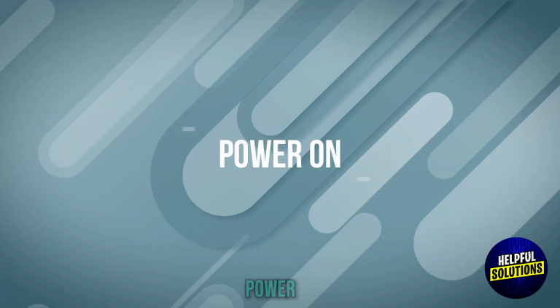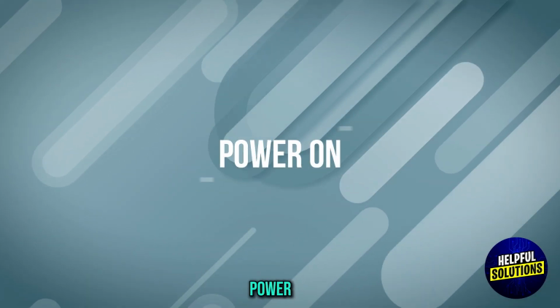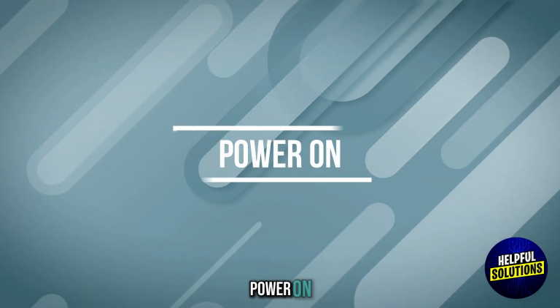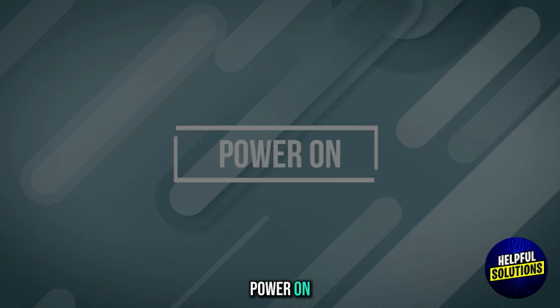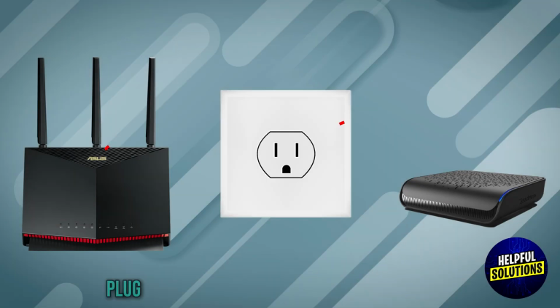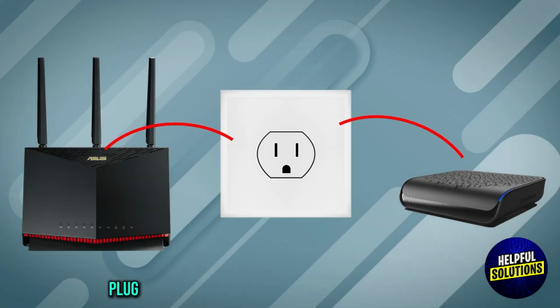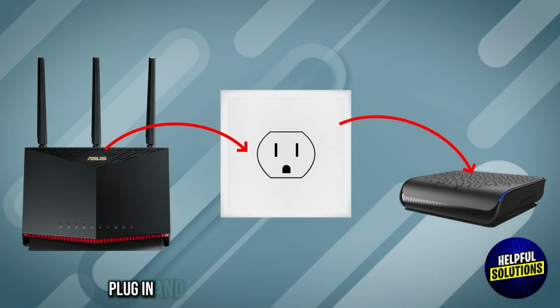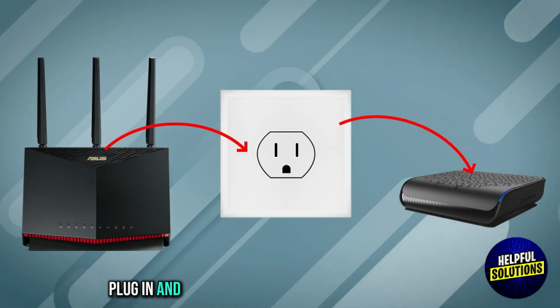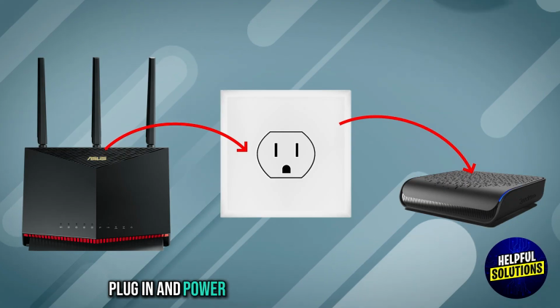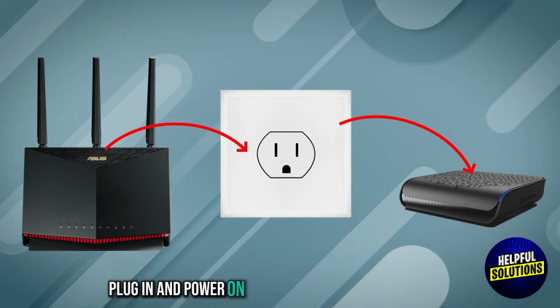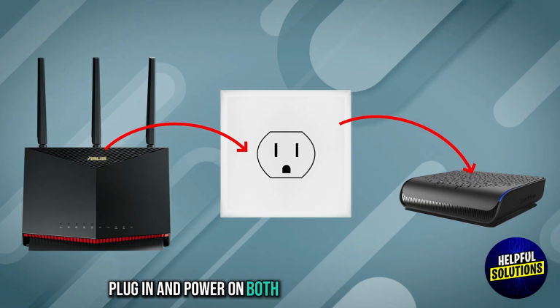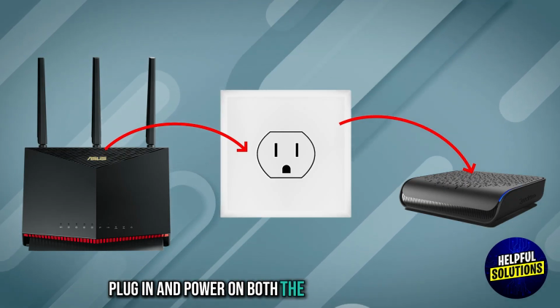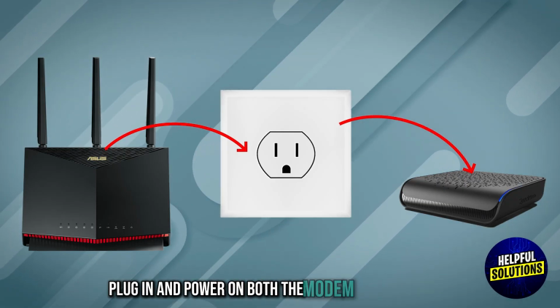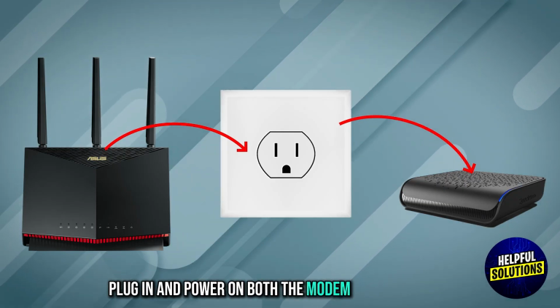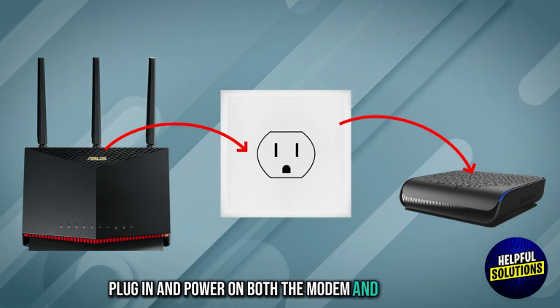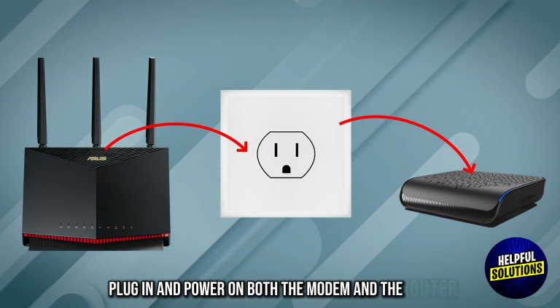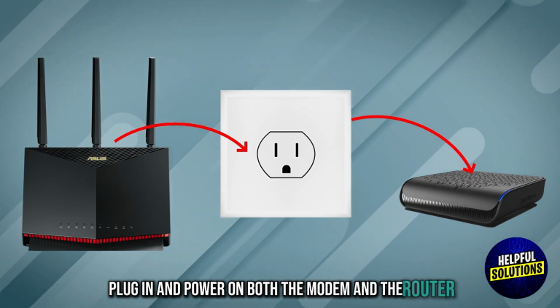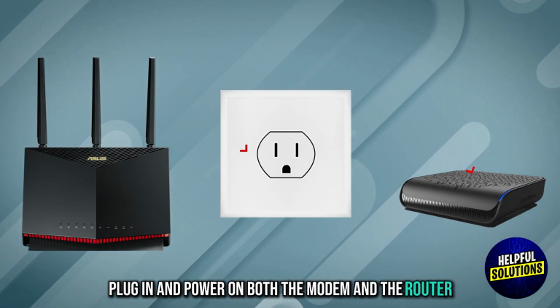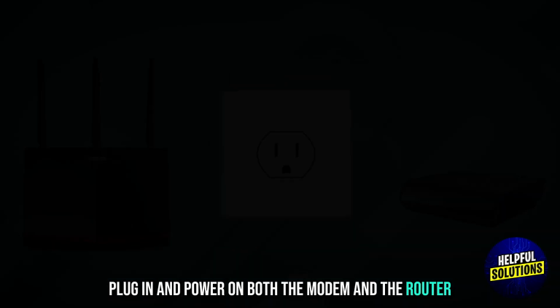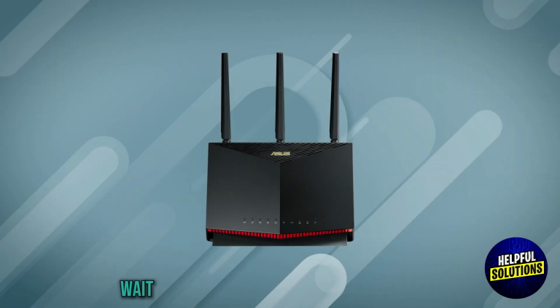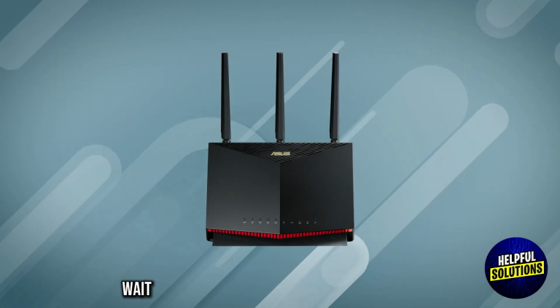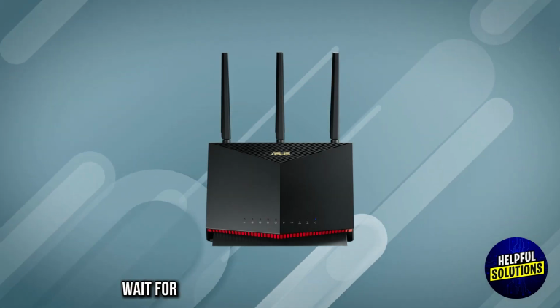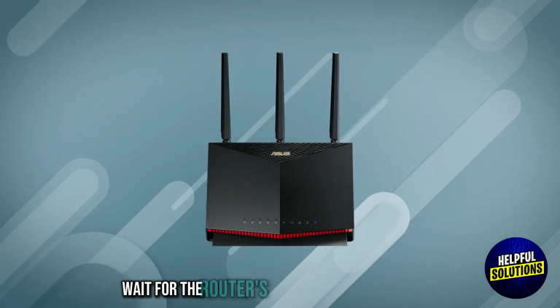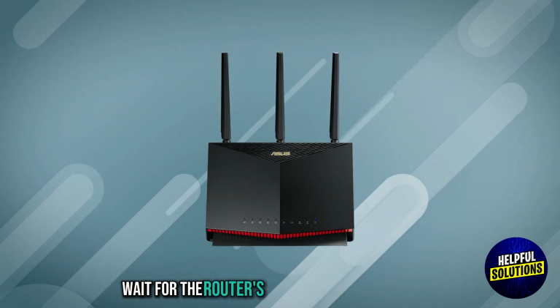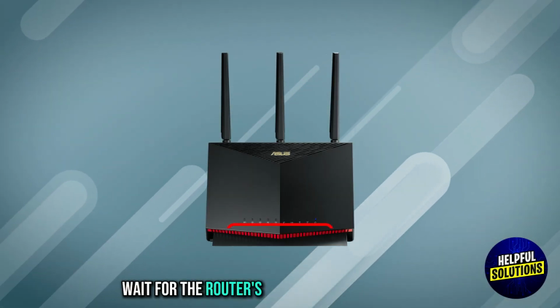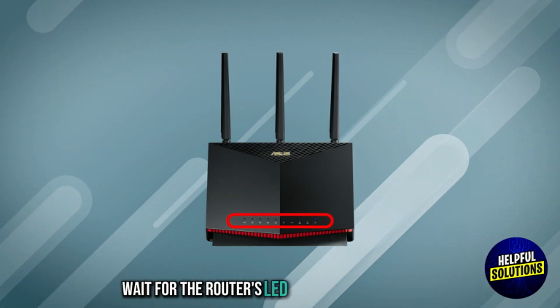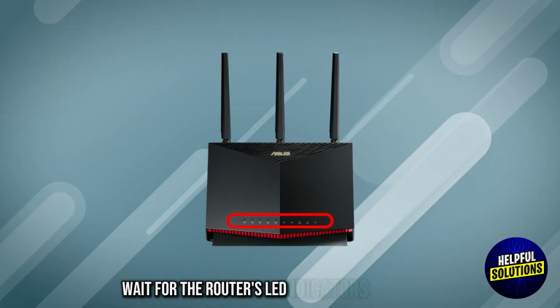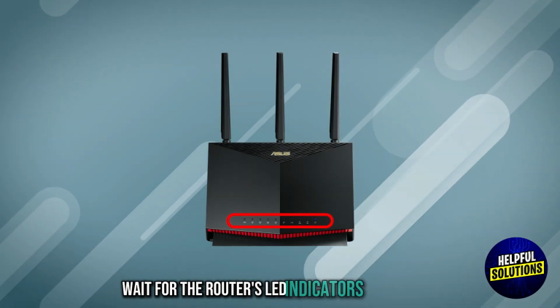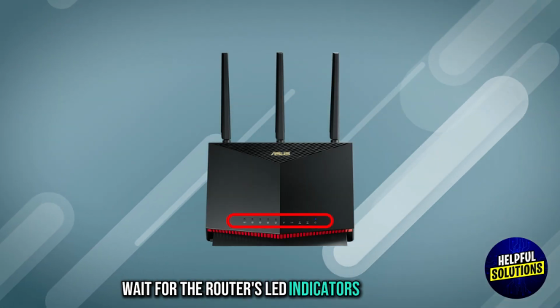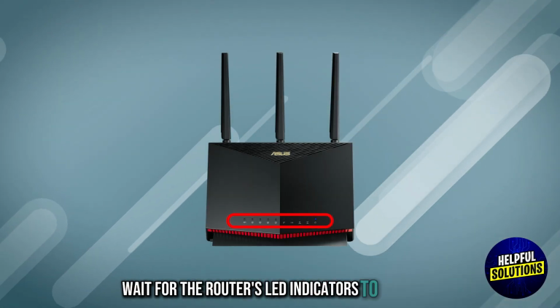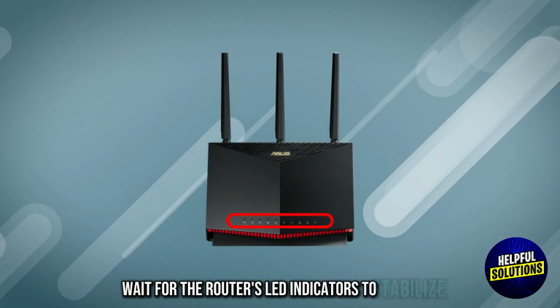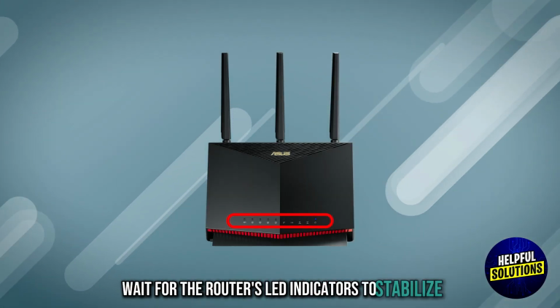Power on: plug in and power on both the modem and the router. Wait for the router's LED indicators to stabilize.